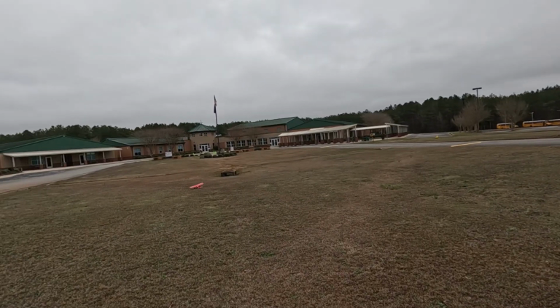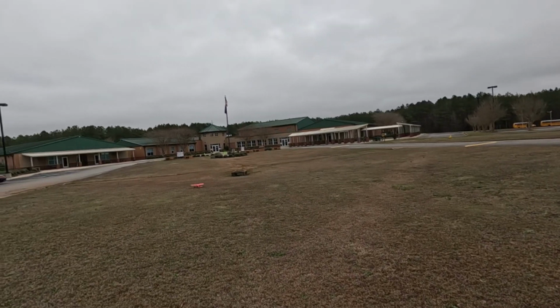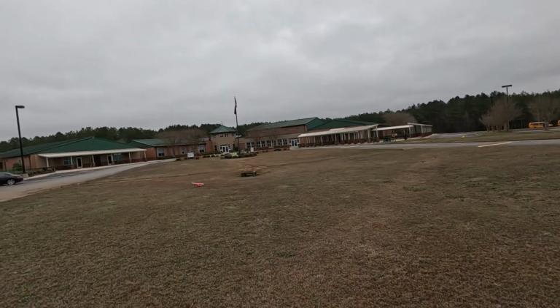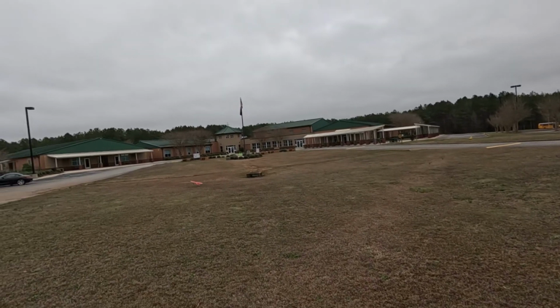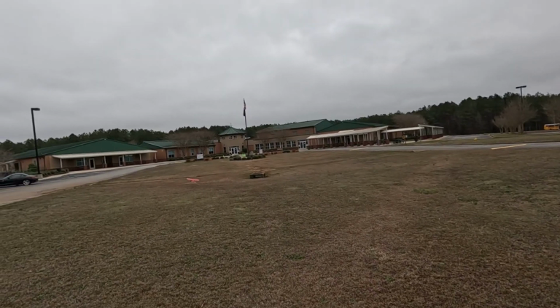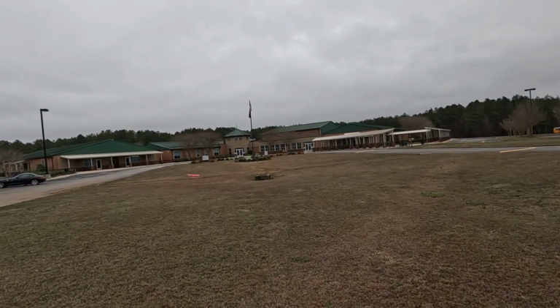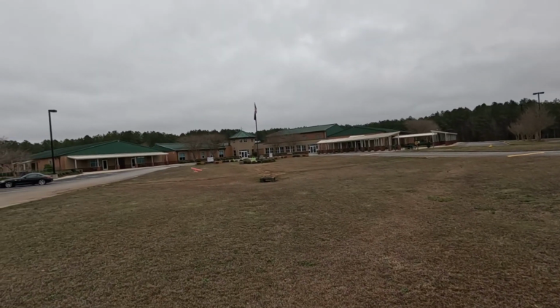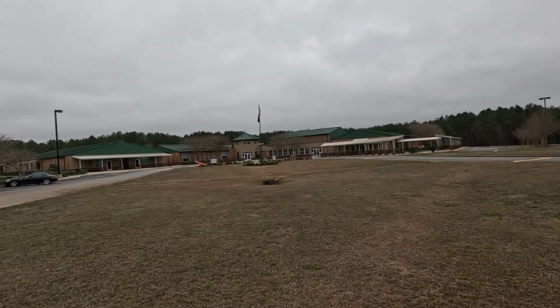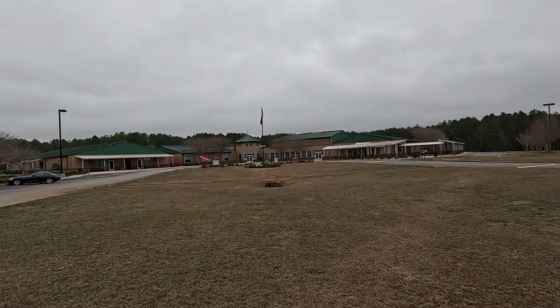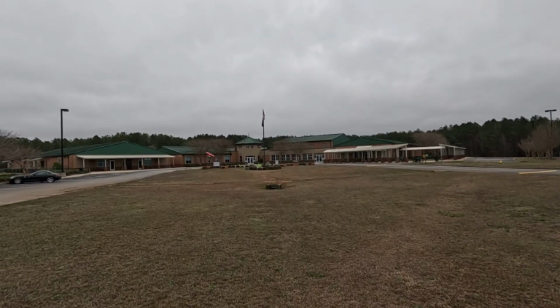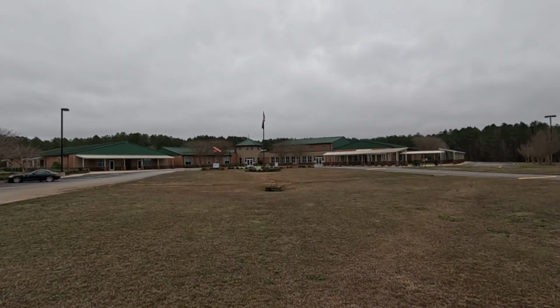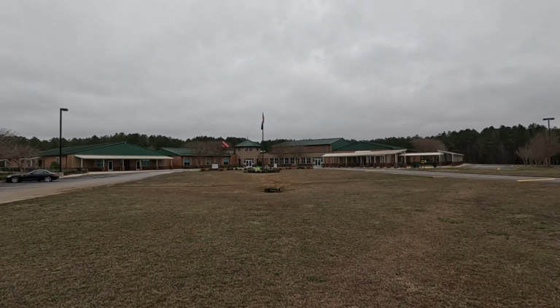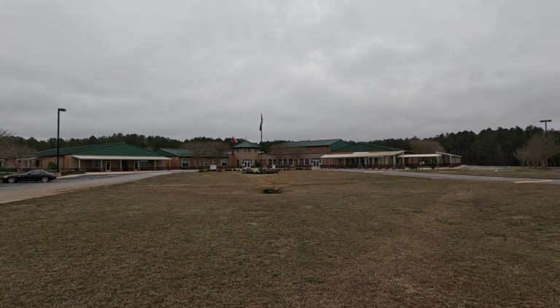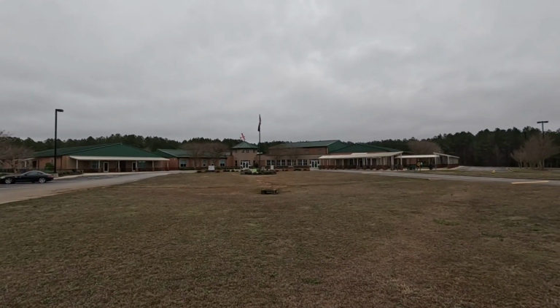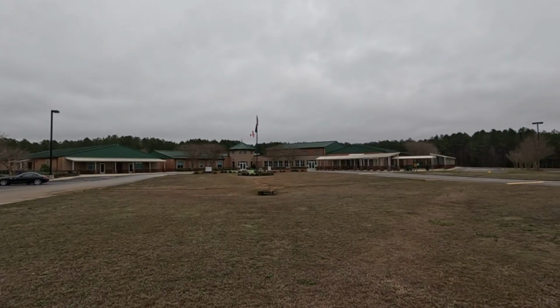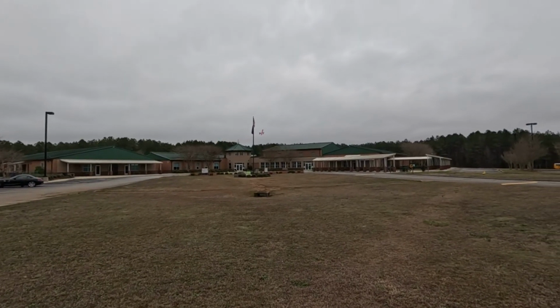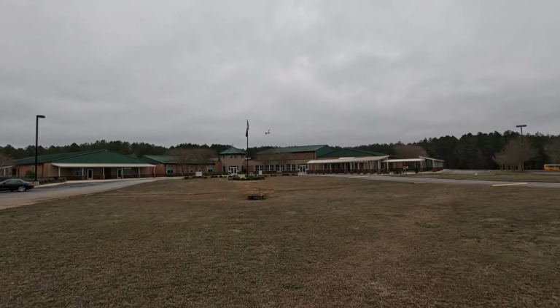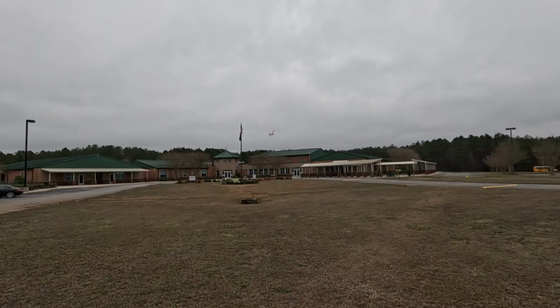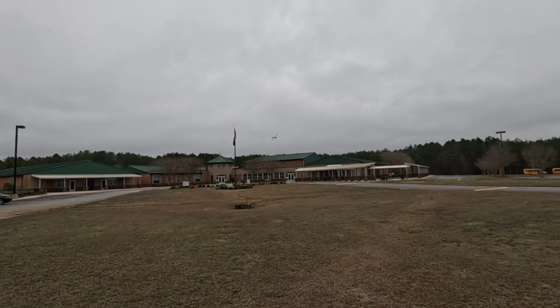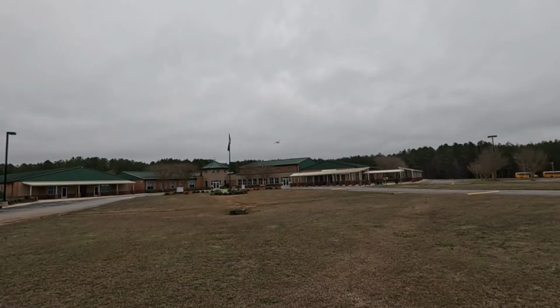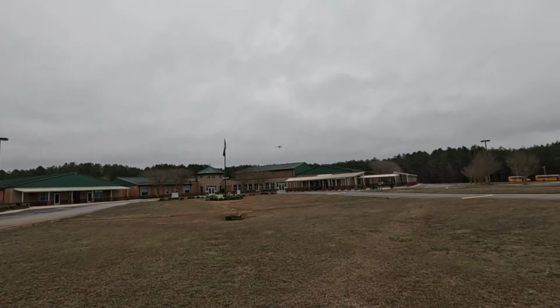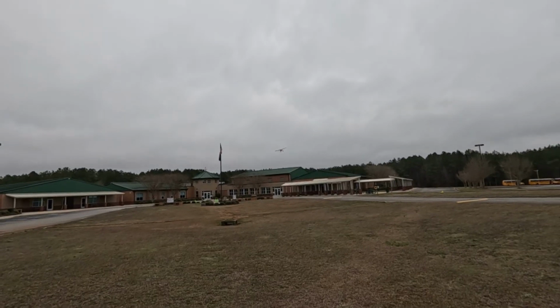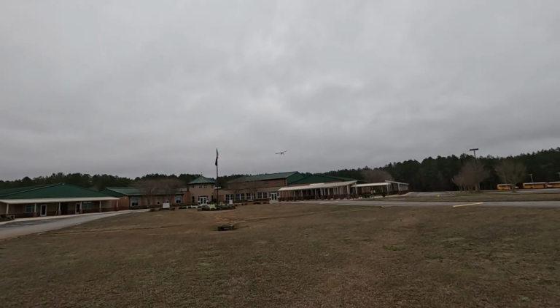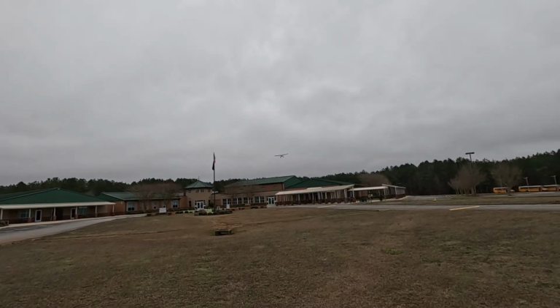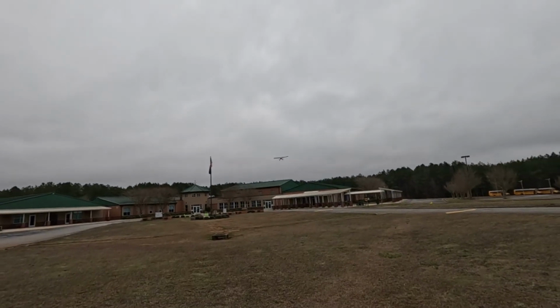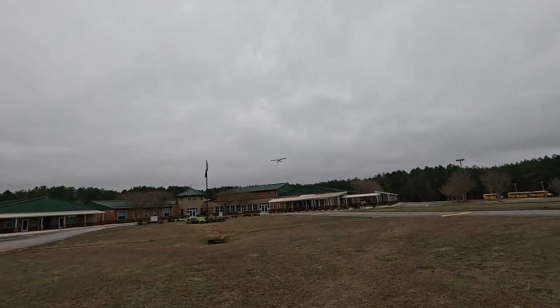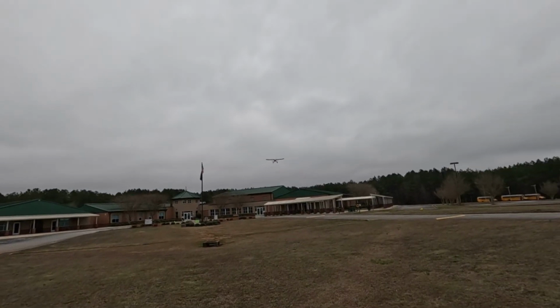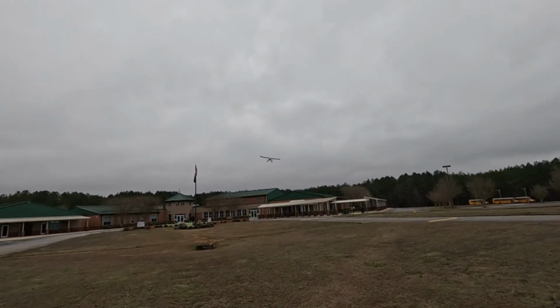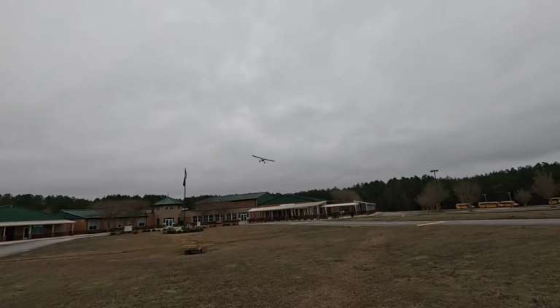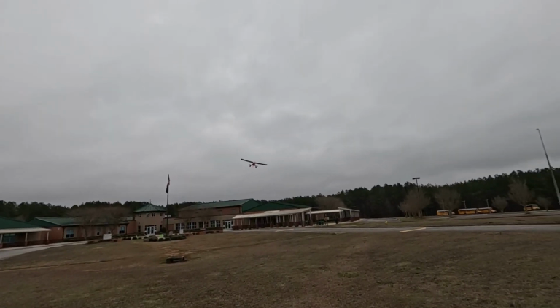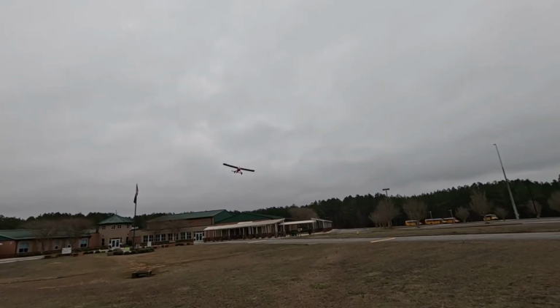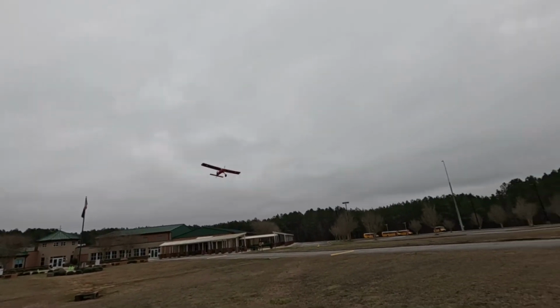Alright, touch and go then. We'll do that. I'll take it. Could have easily been a landing, but no.